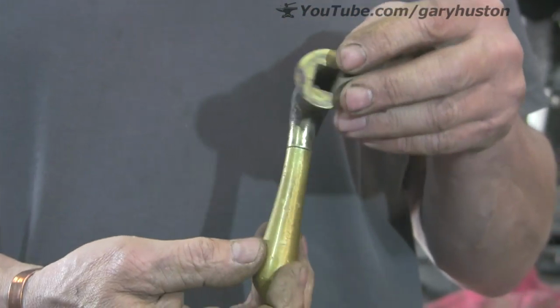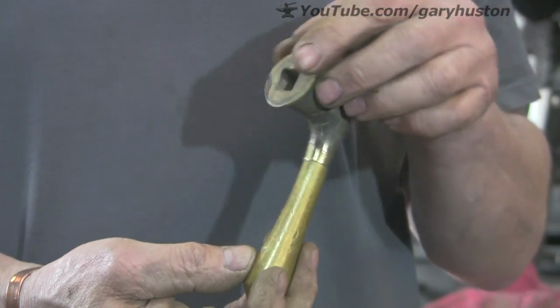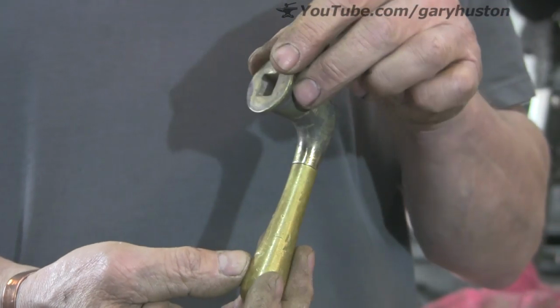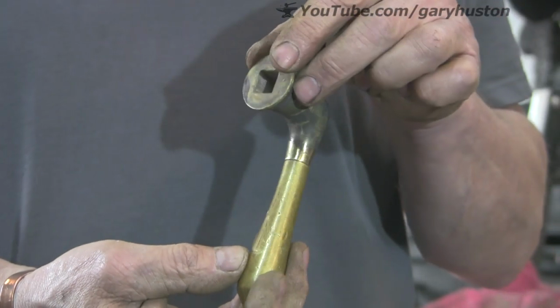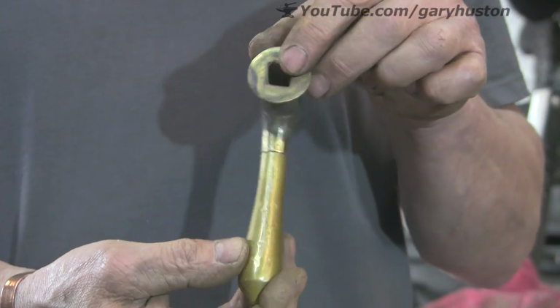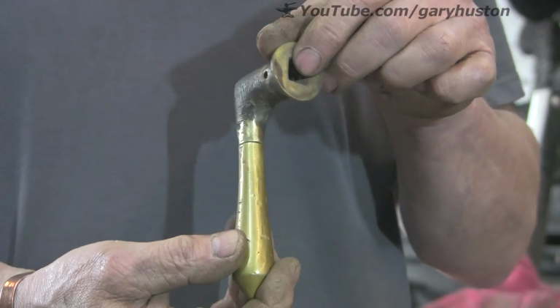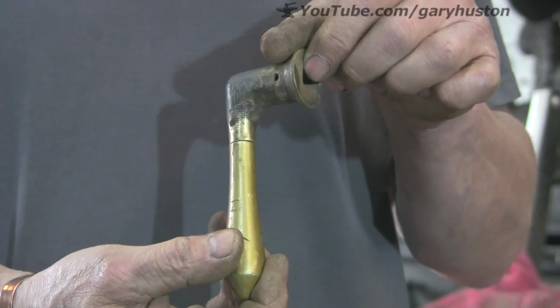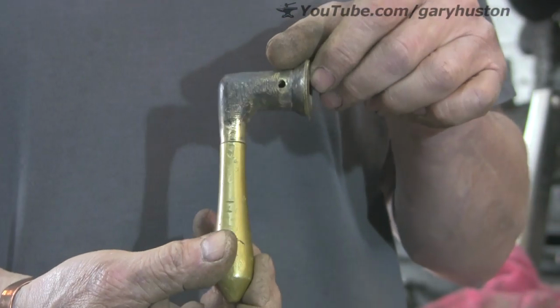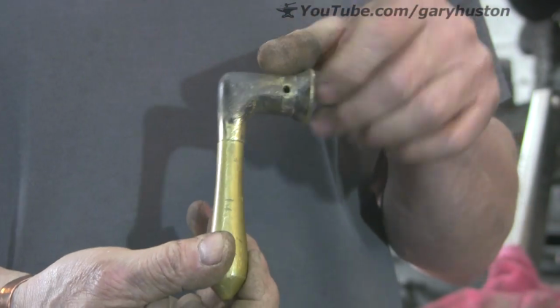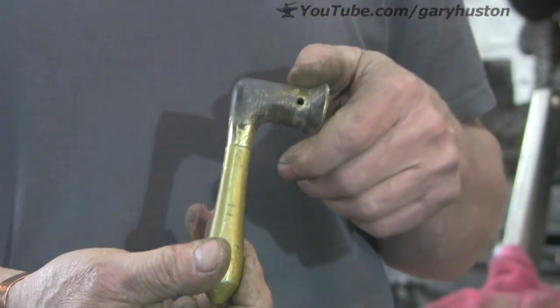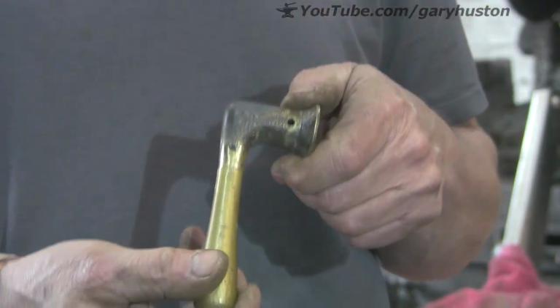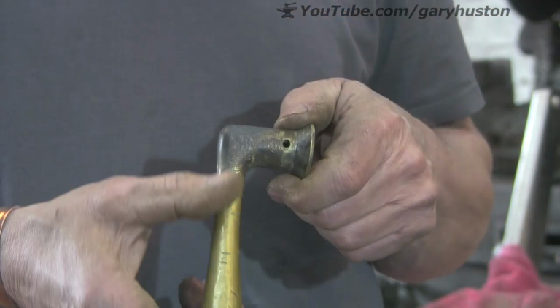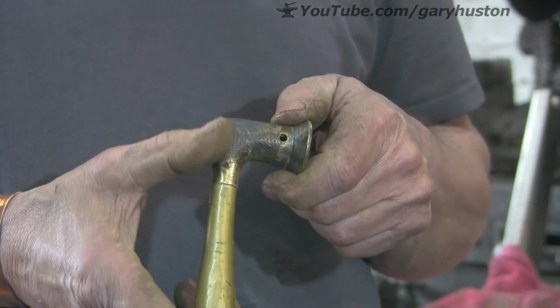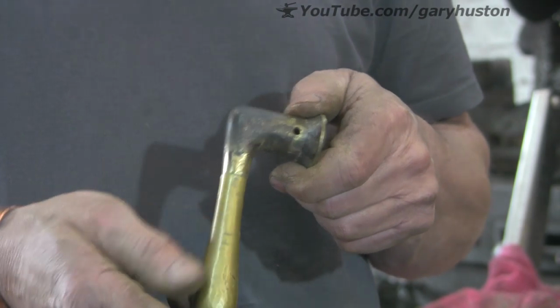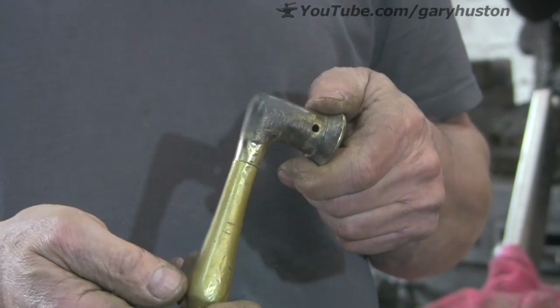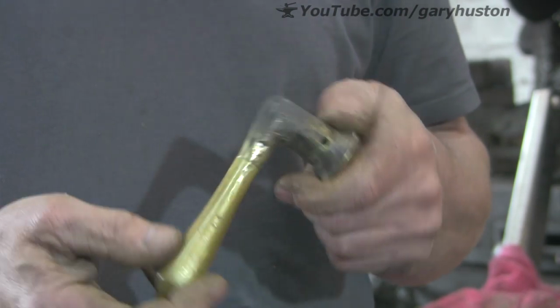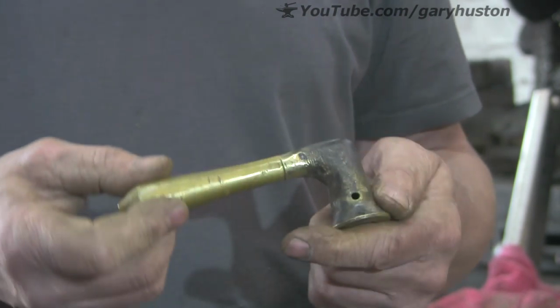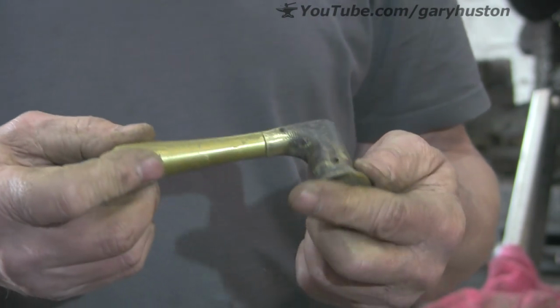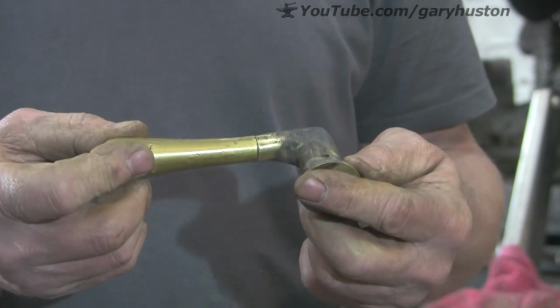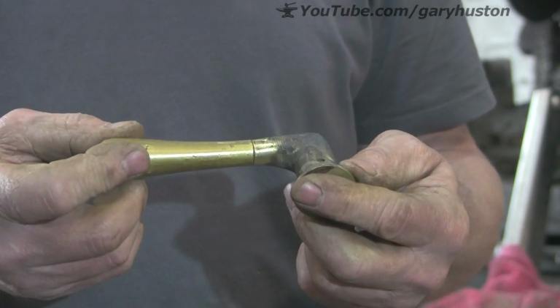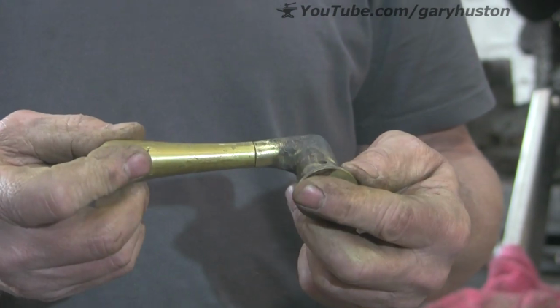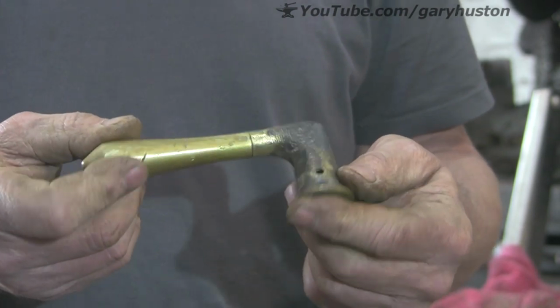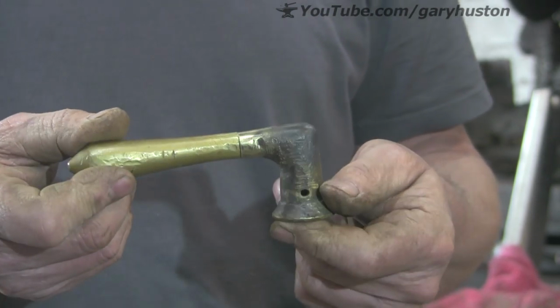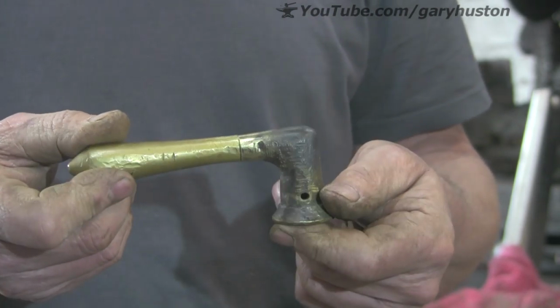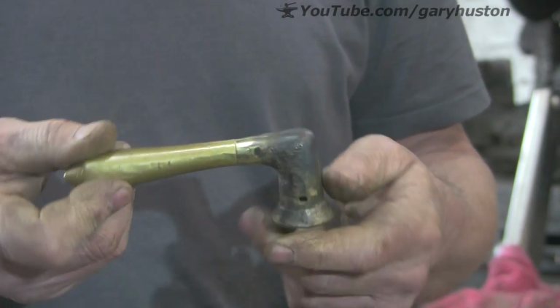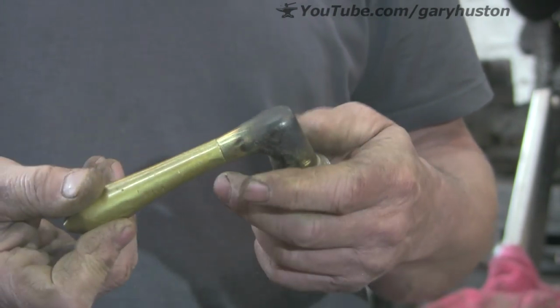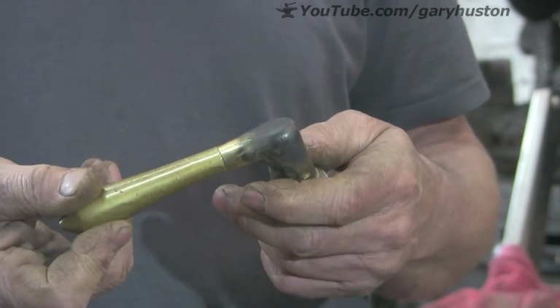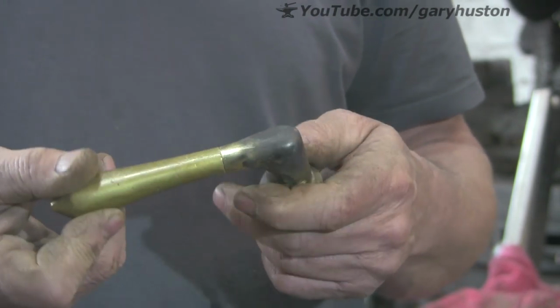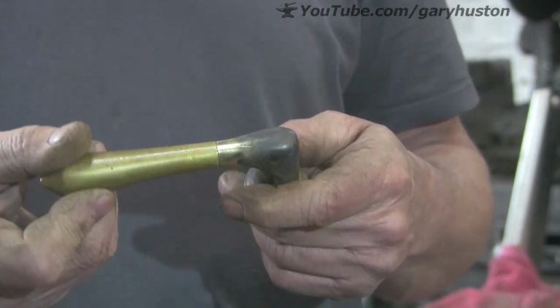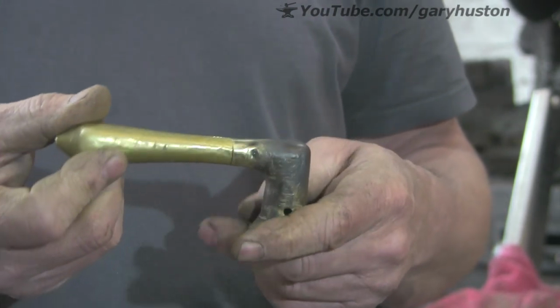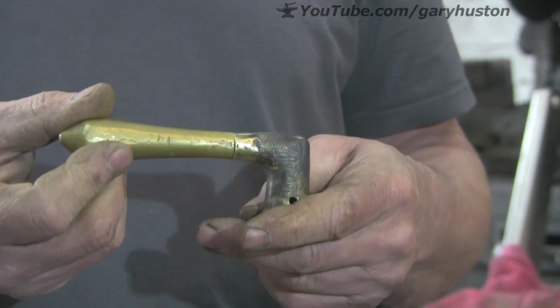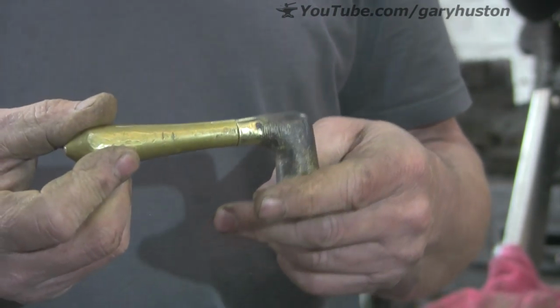So let's get it in the vise, see if we can braze her up. Finish the job off.